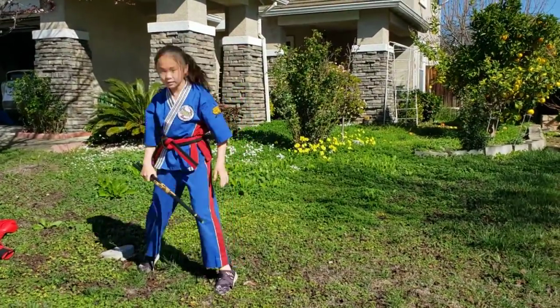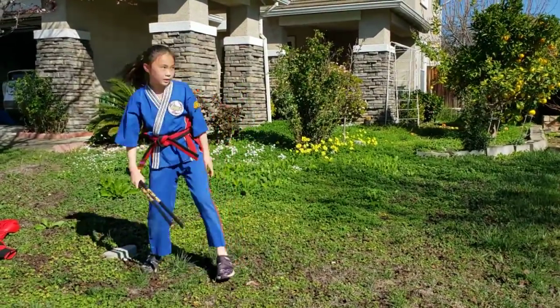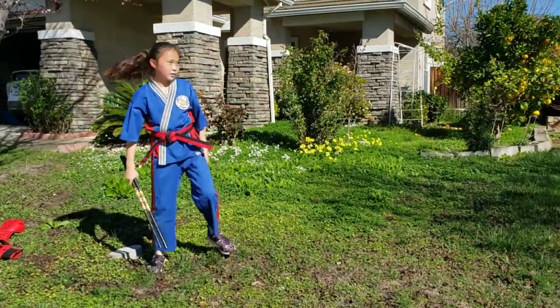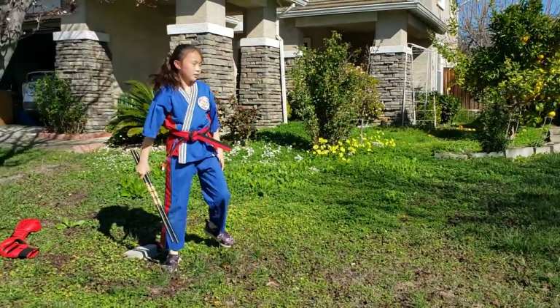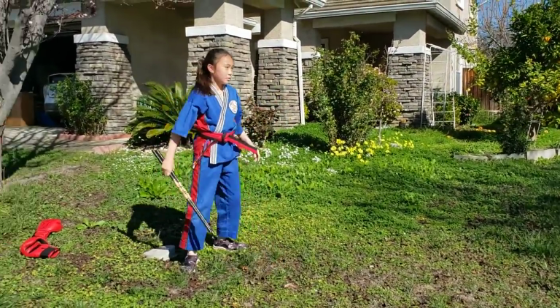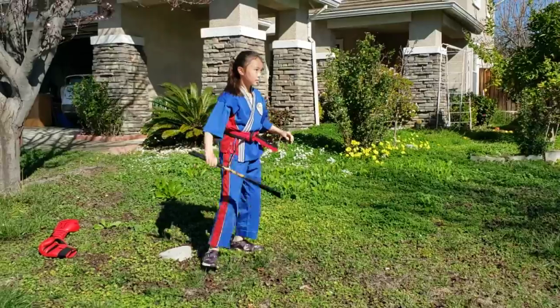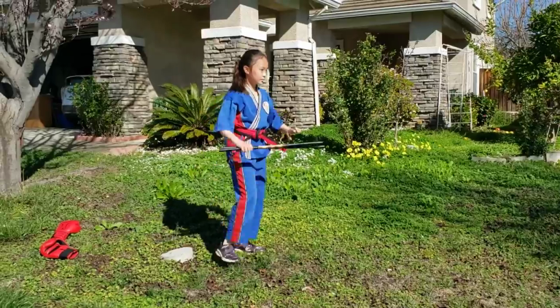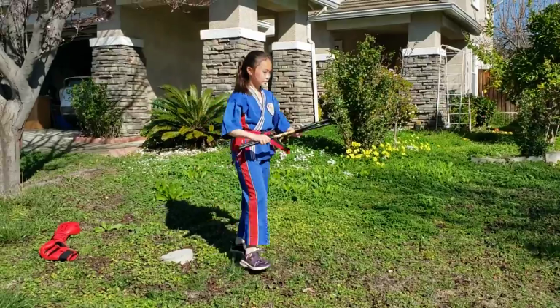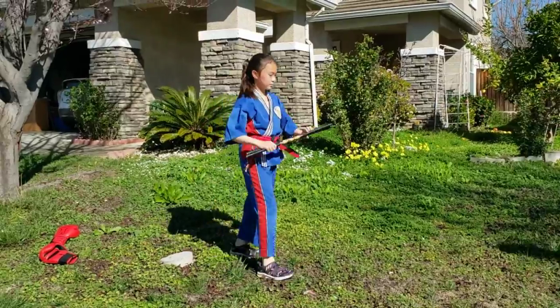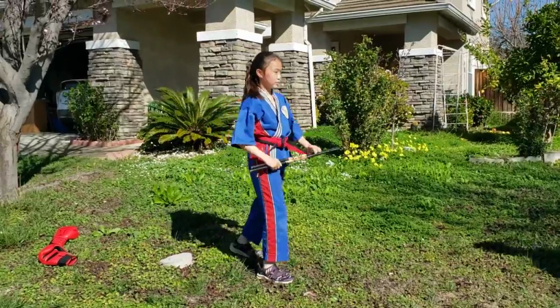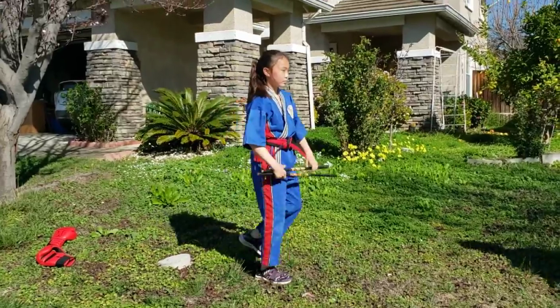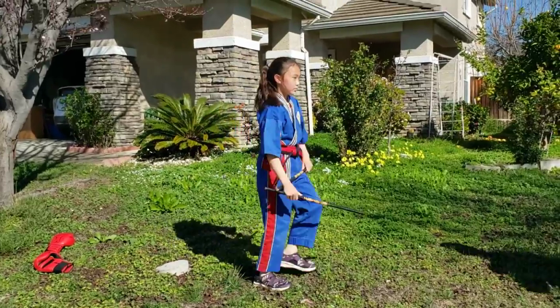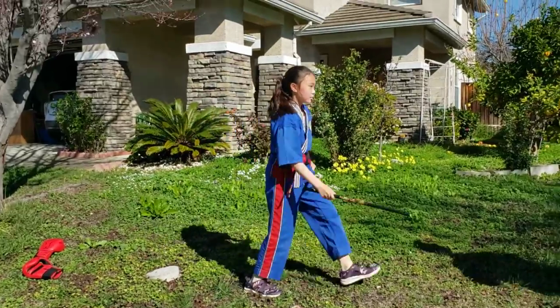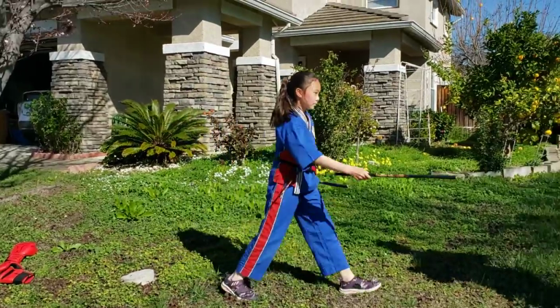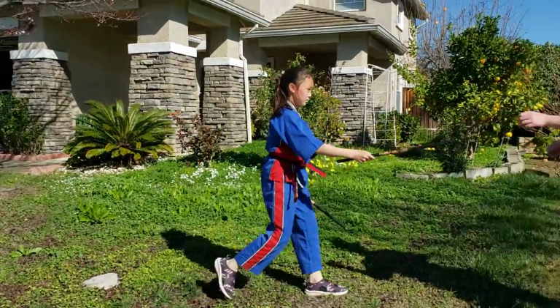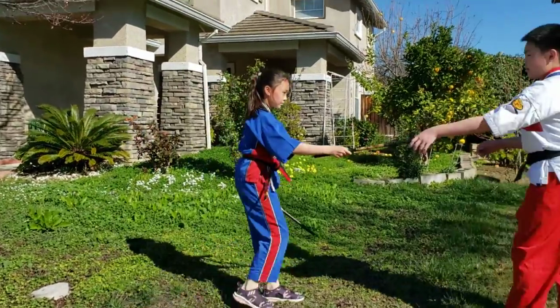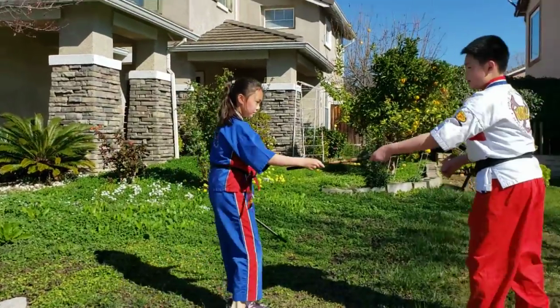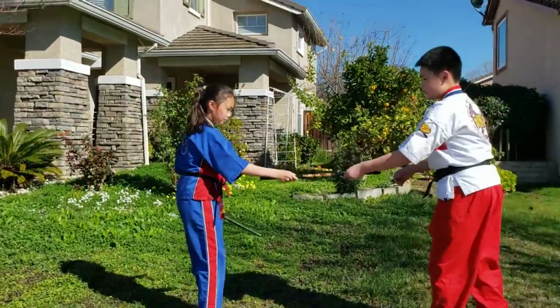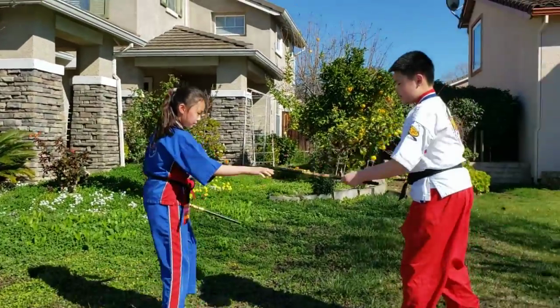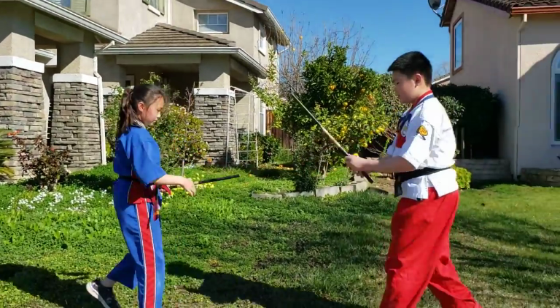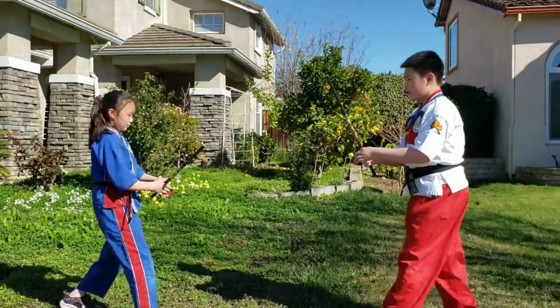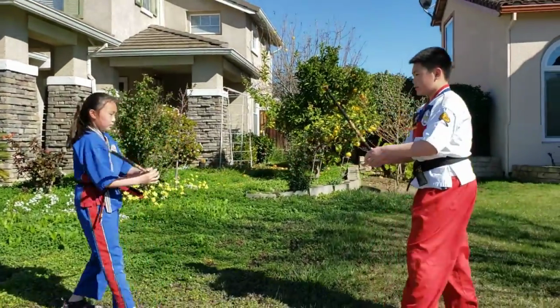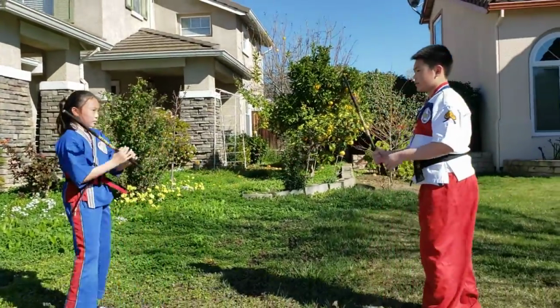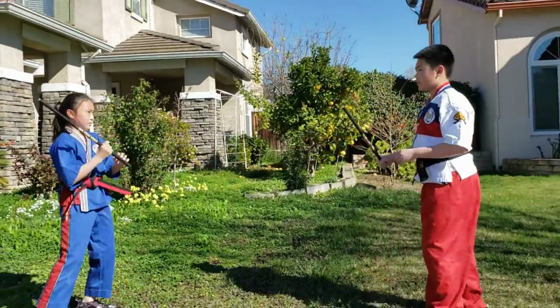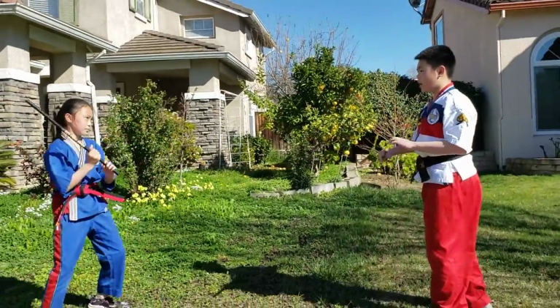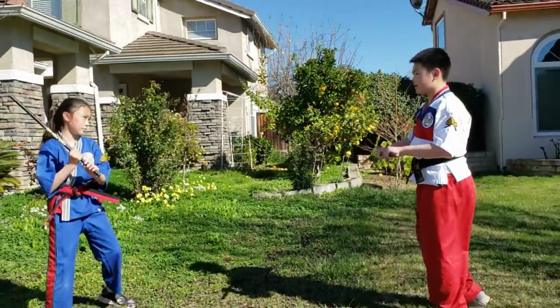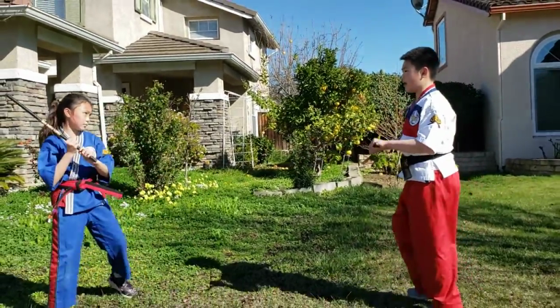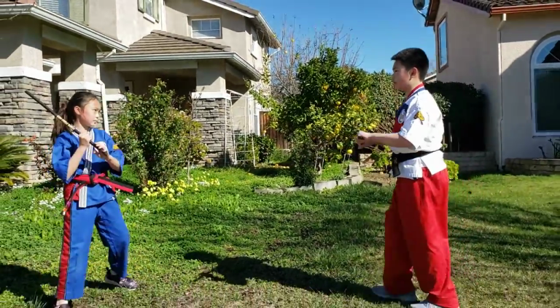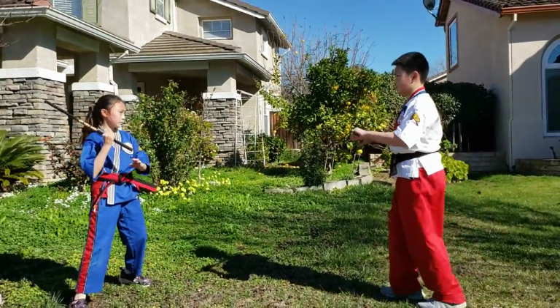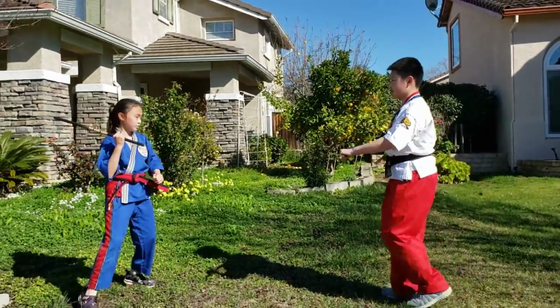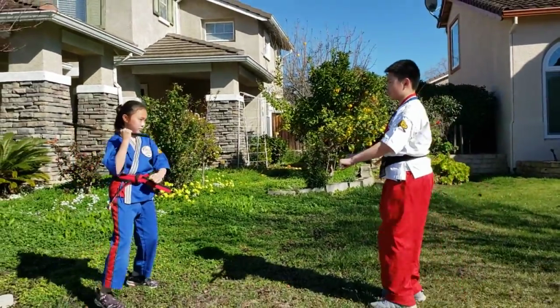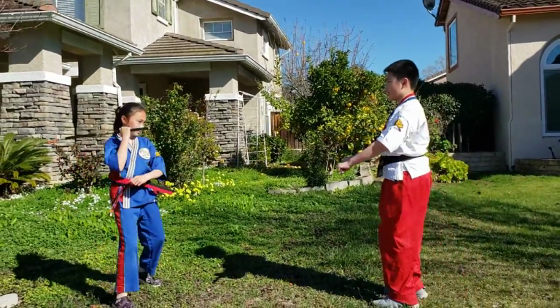Next stop, we're going to do the blocks and counters of stick strikes.